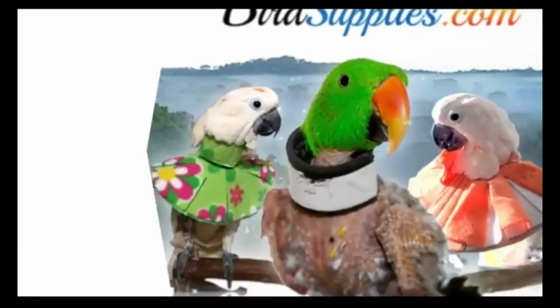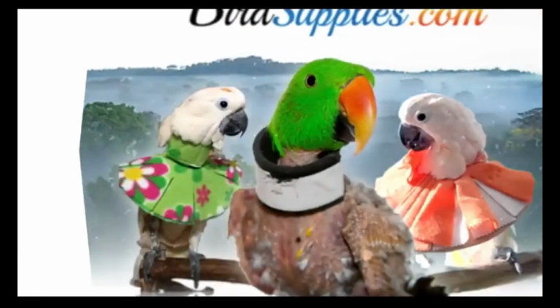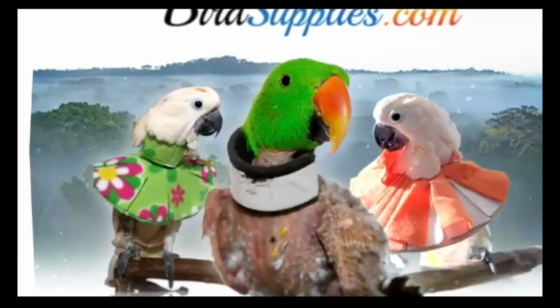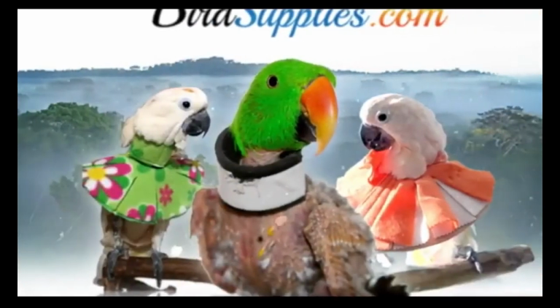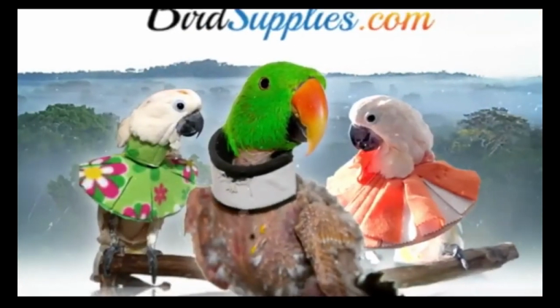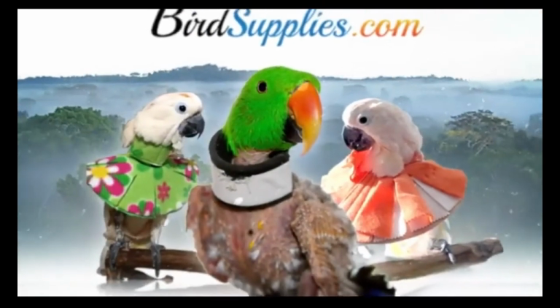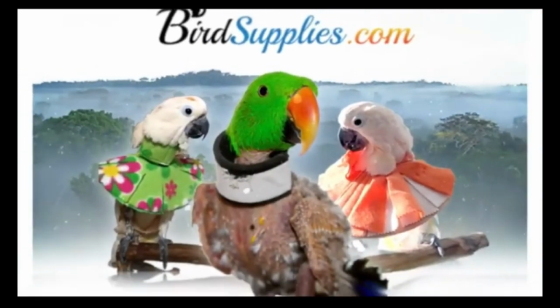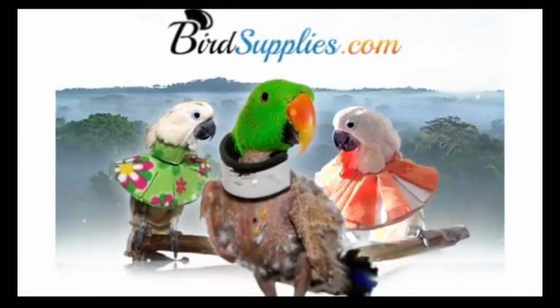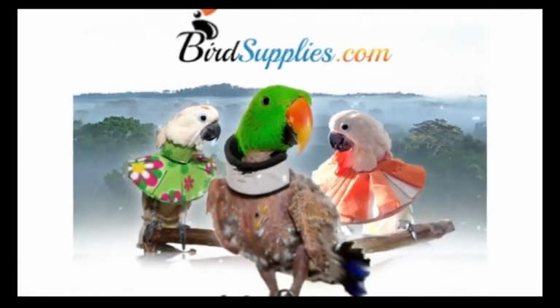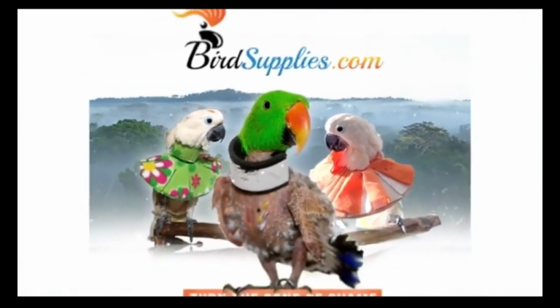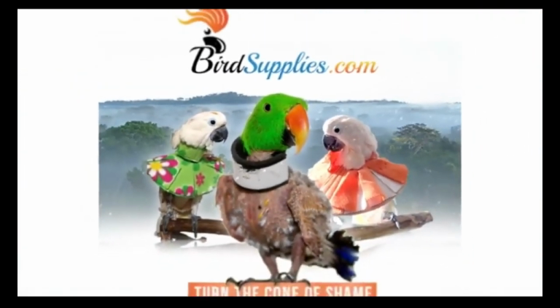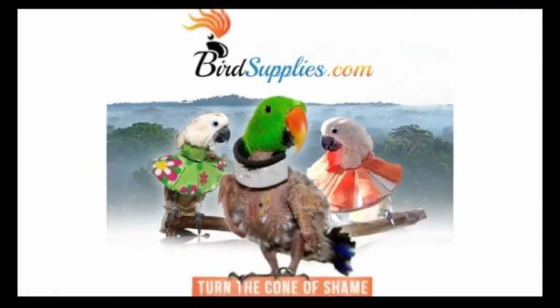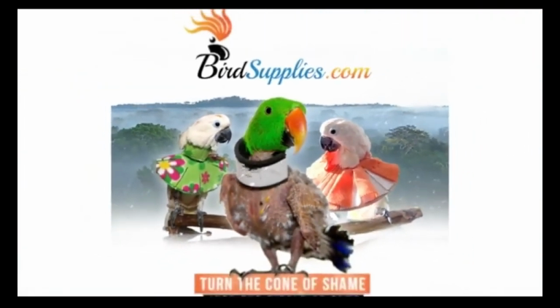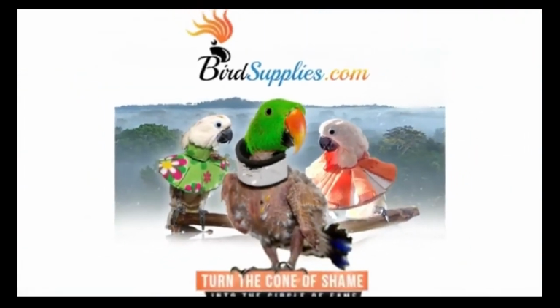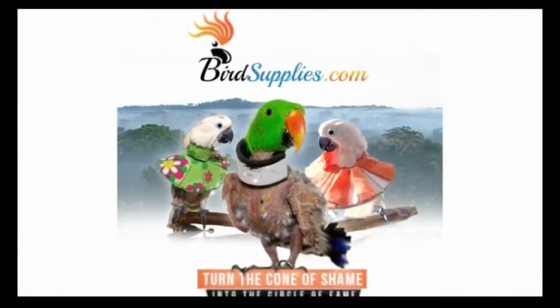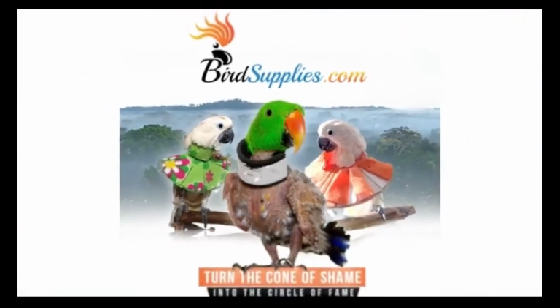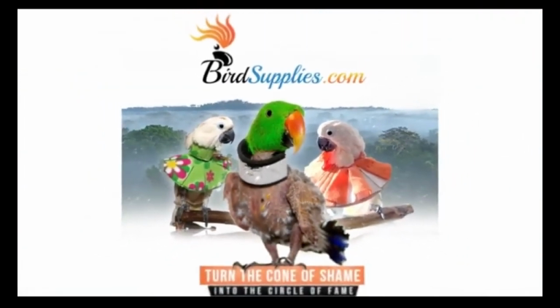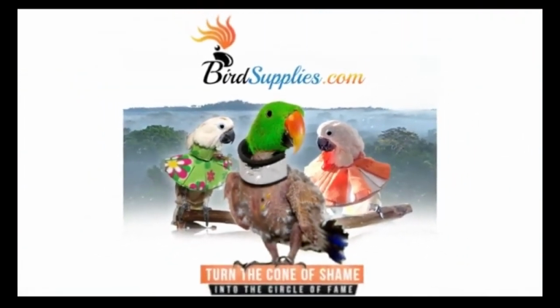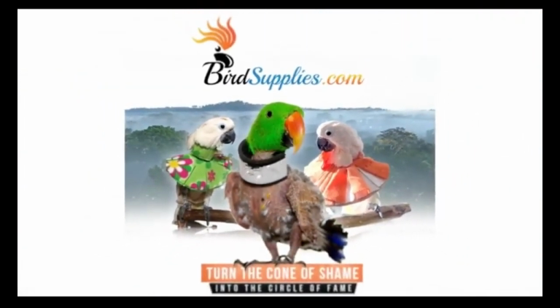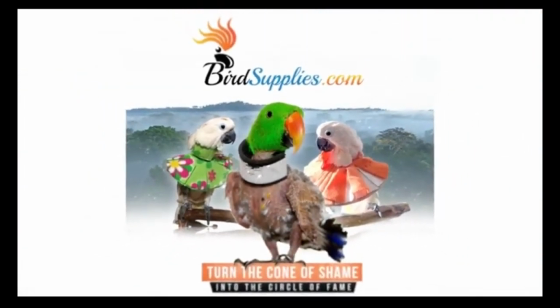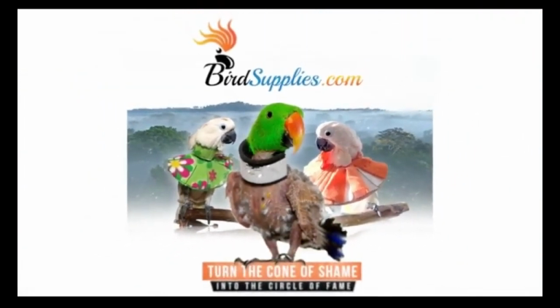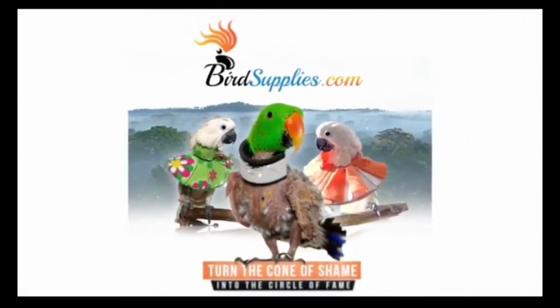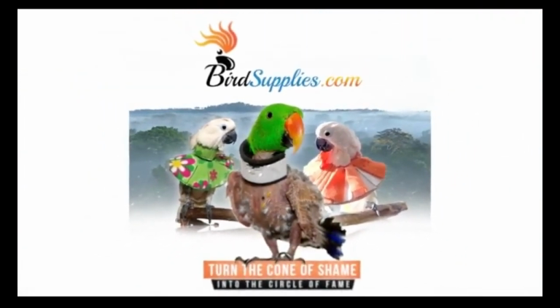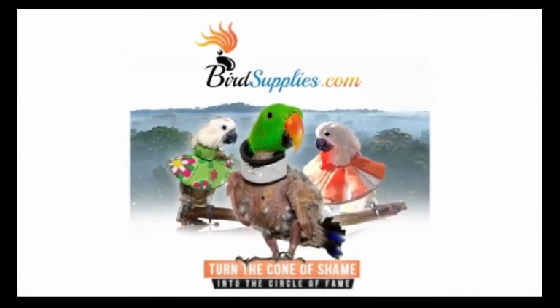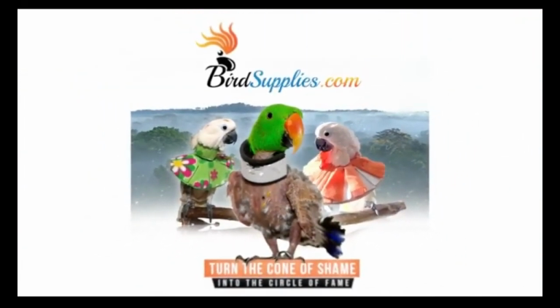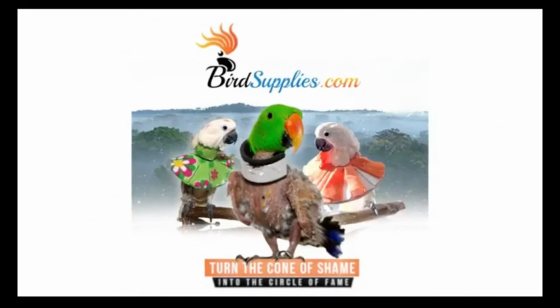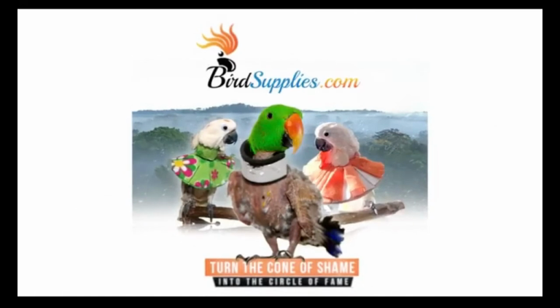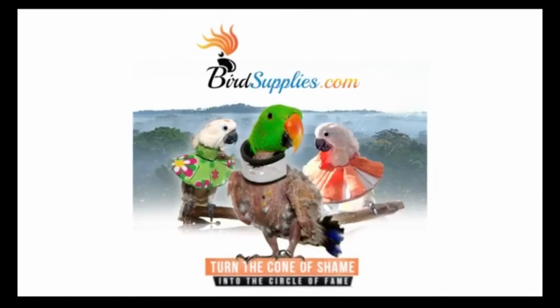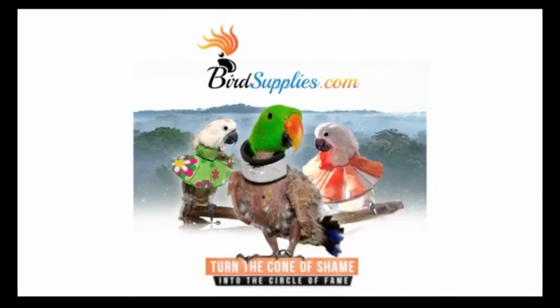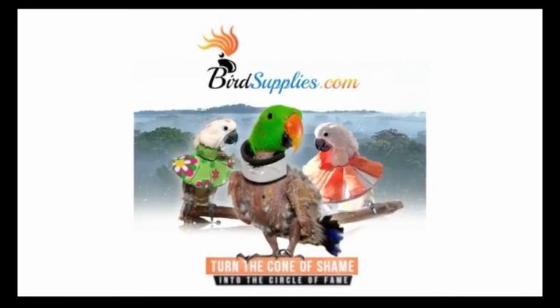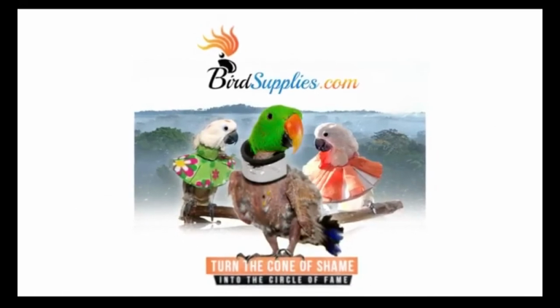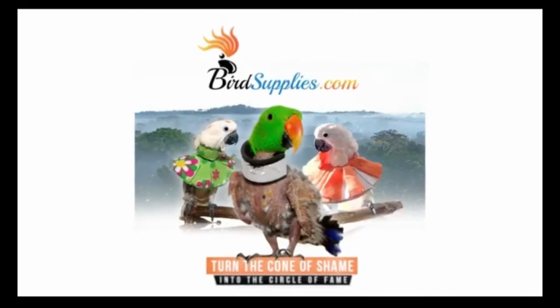Welcome to BirdSupplies.com. This video will acquaint you with training your parrot to wear a collar.